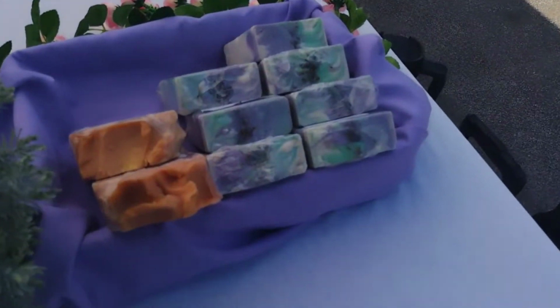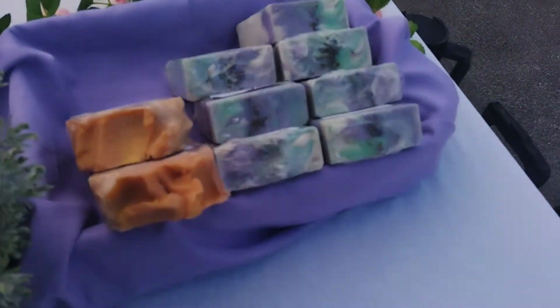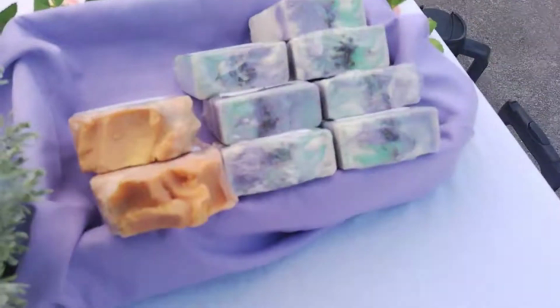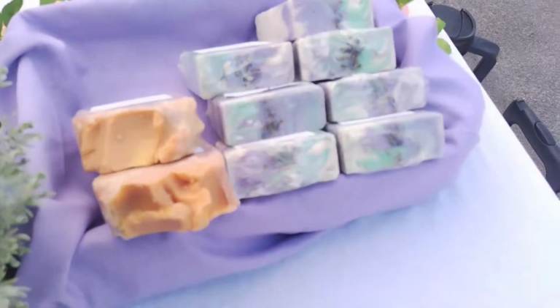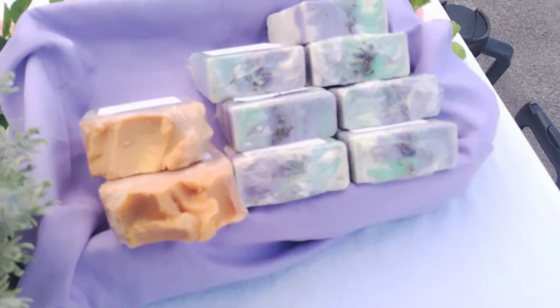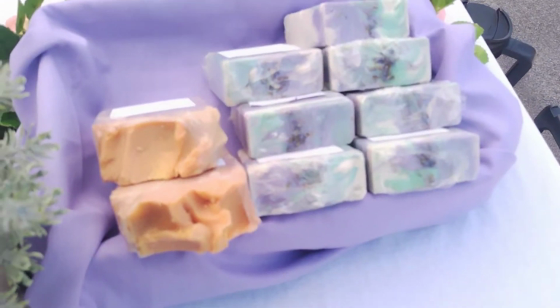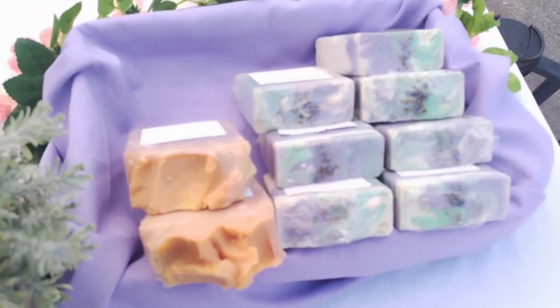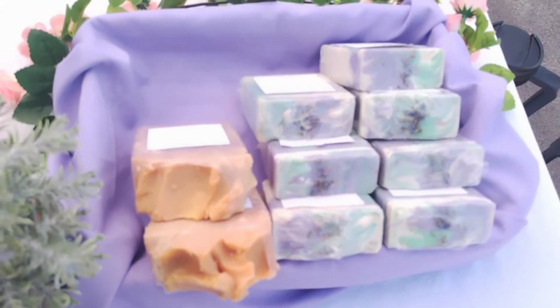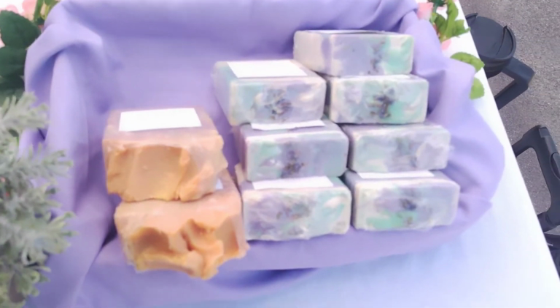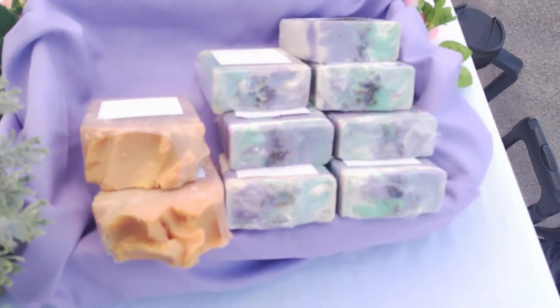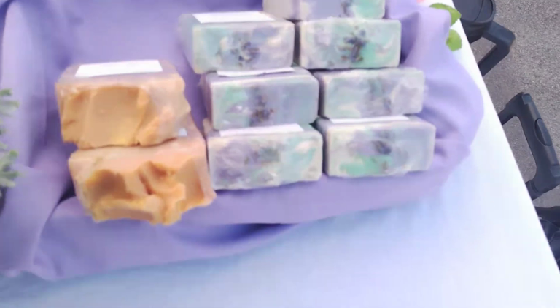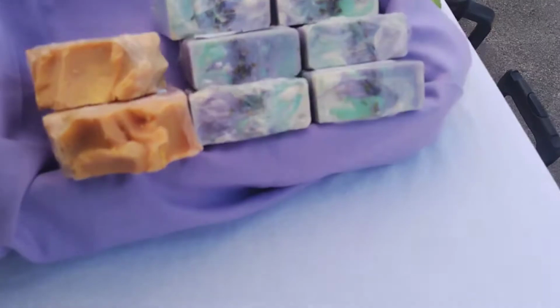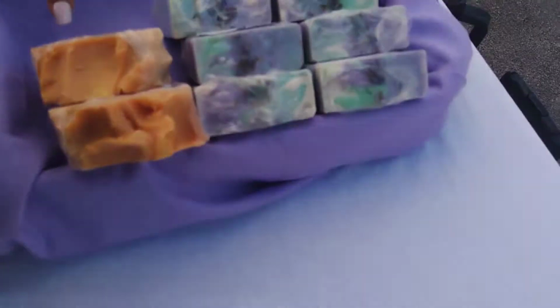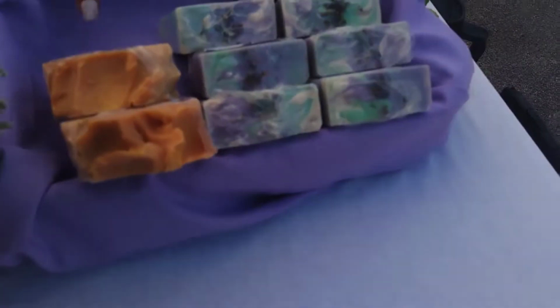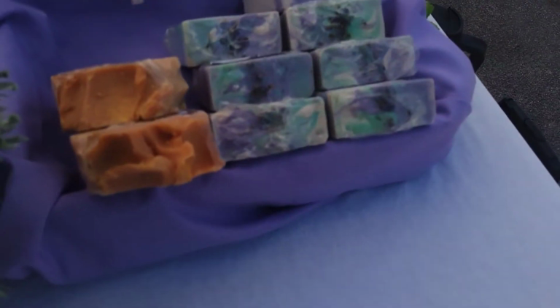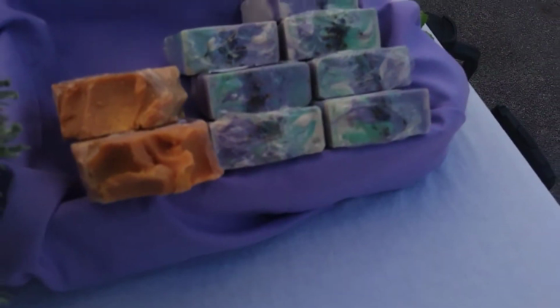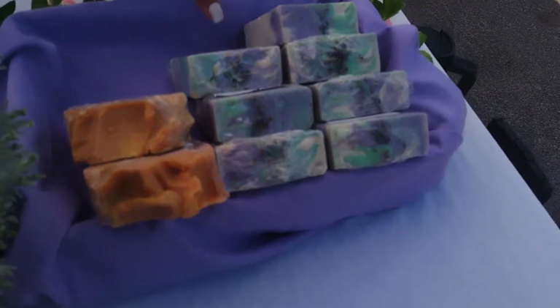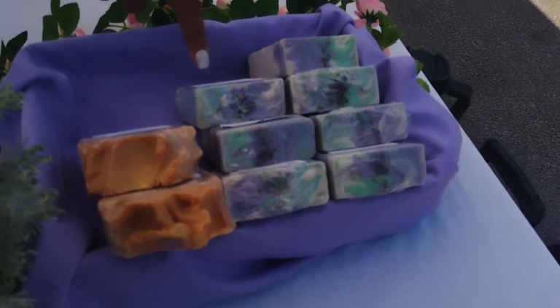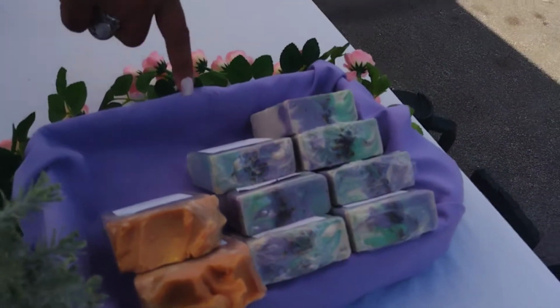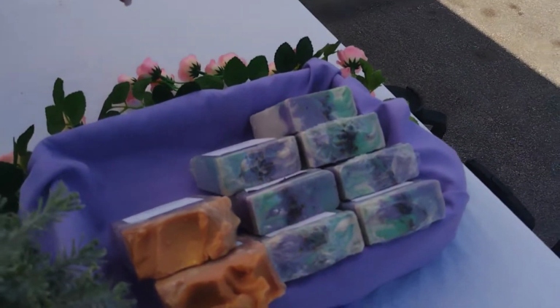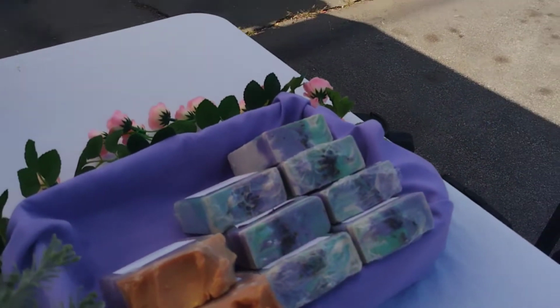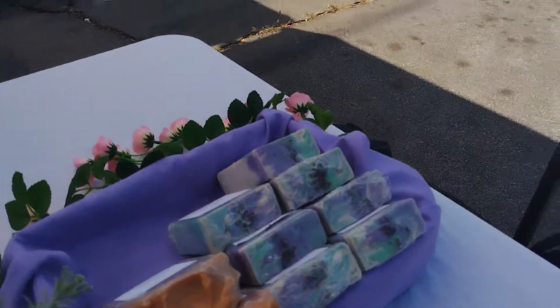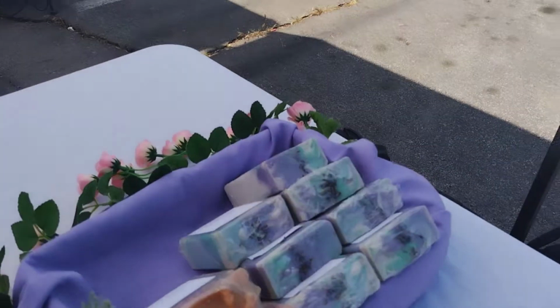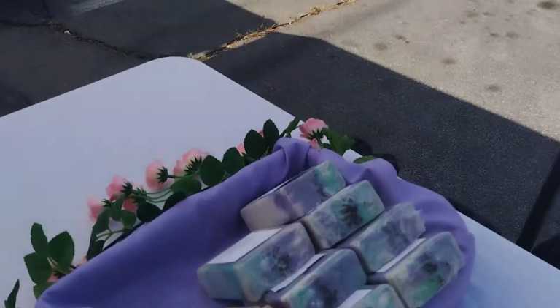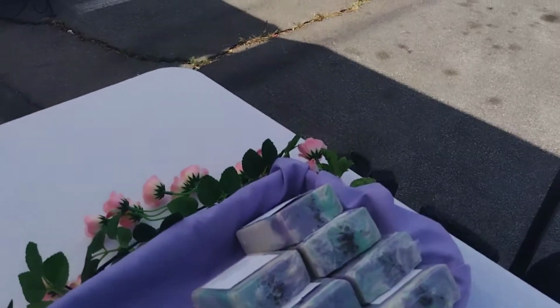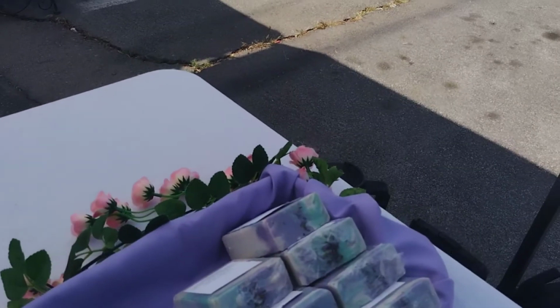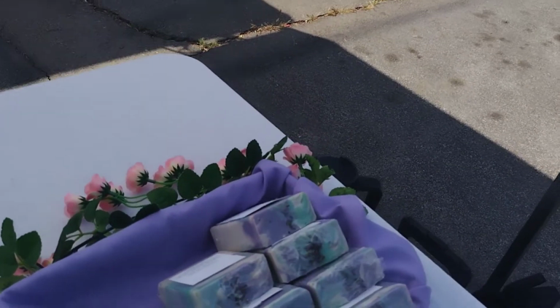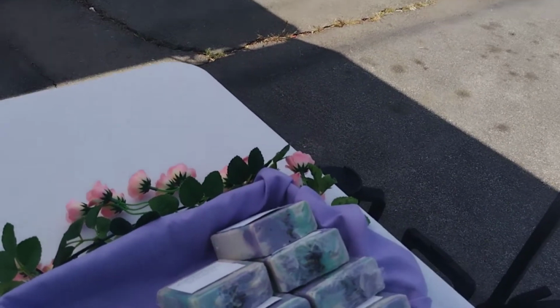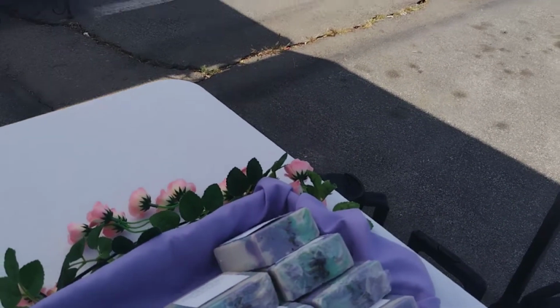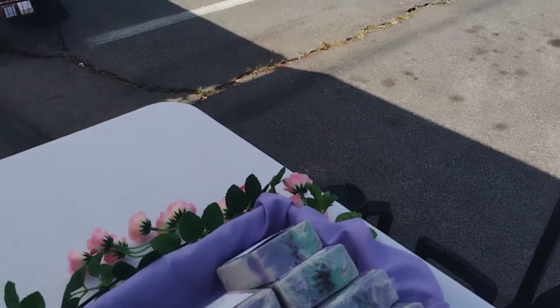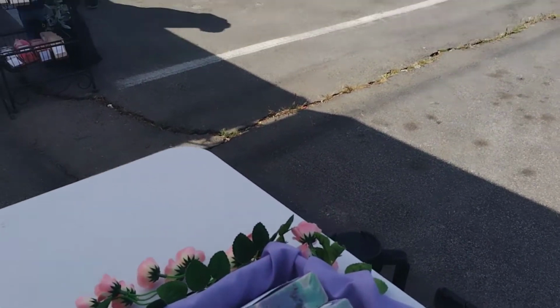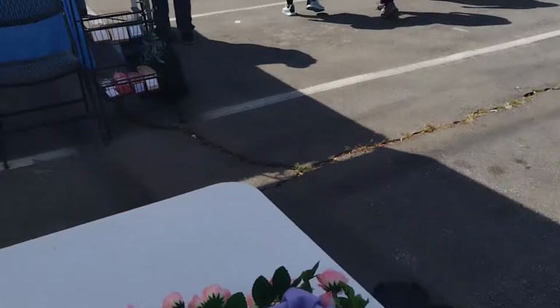Look at that one — that's pretty. Autumn Leaf, and Autumn Leaf and Lavender Mint. Let me let y'all see what it looks like.